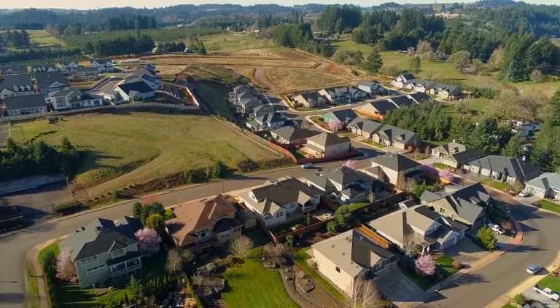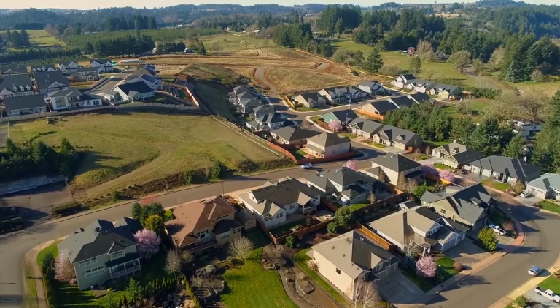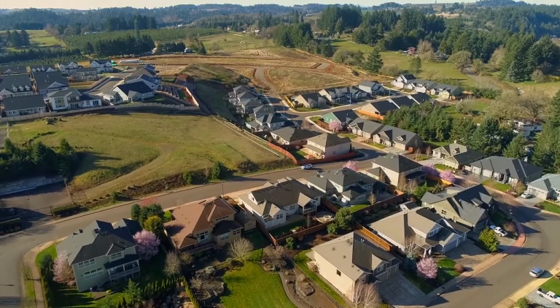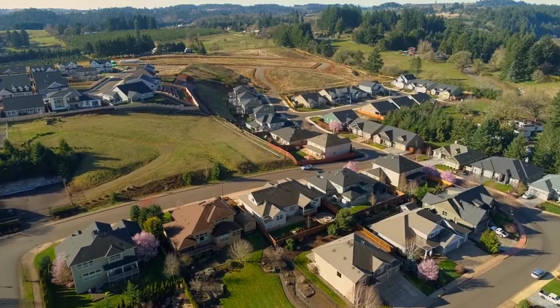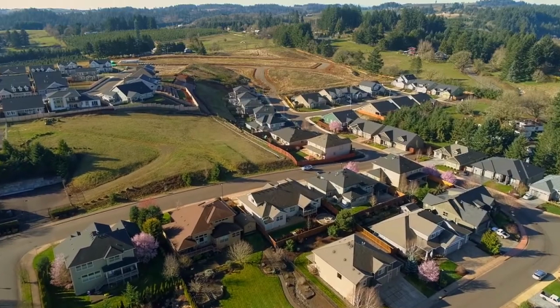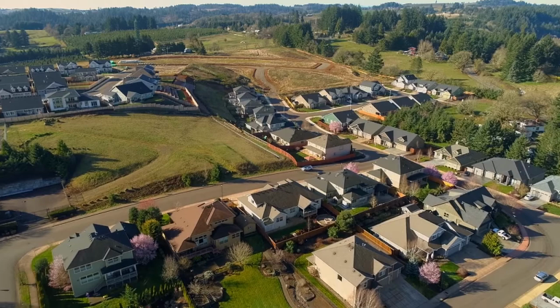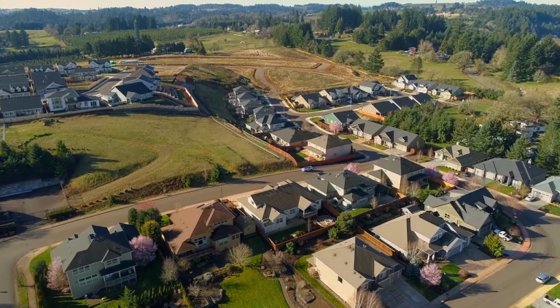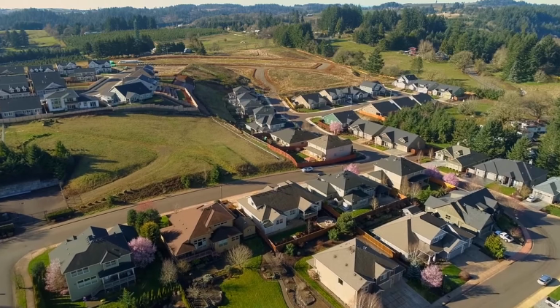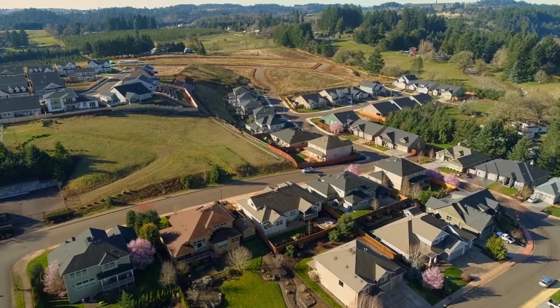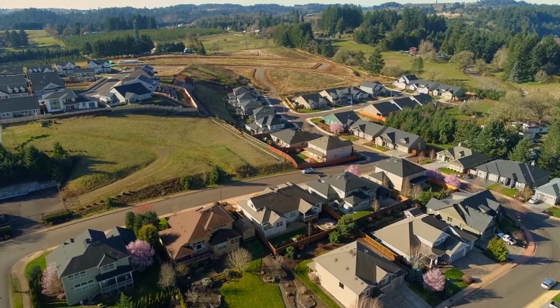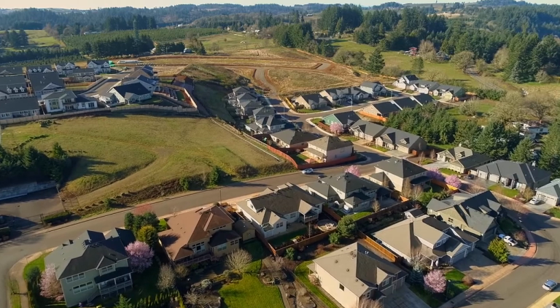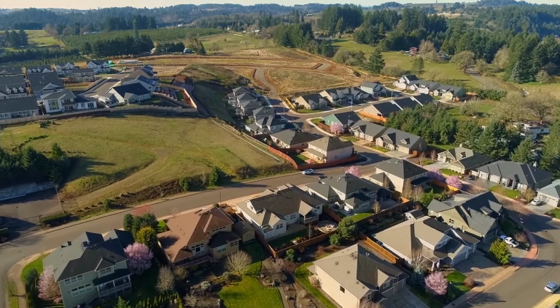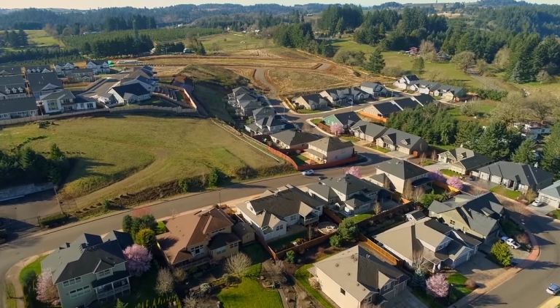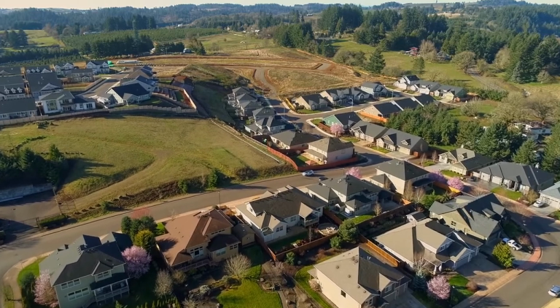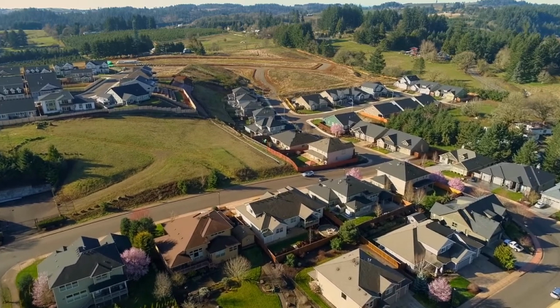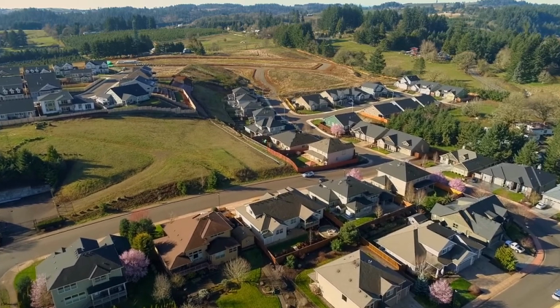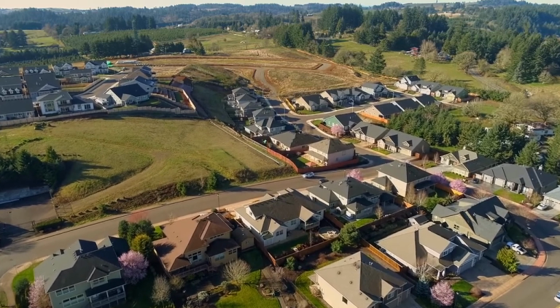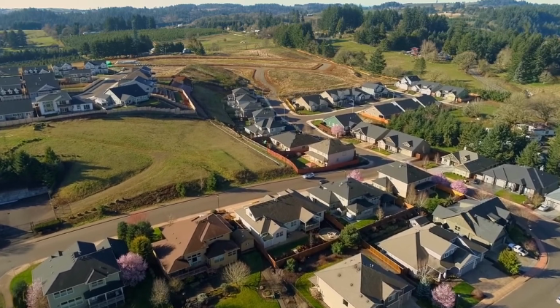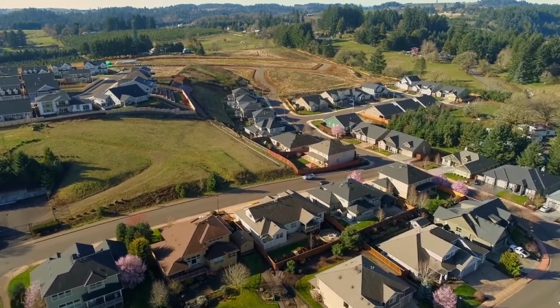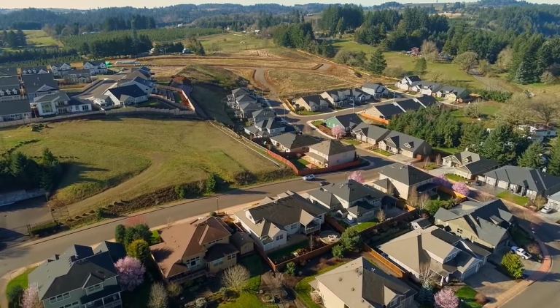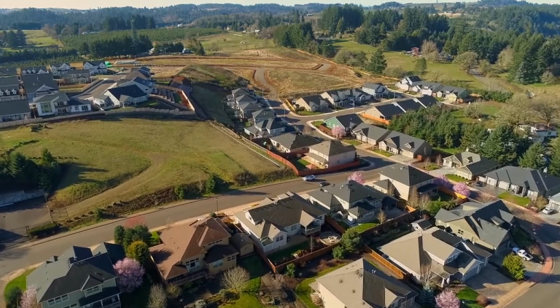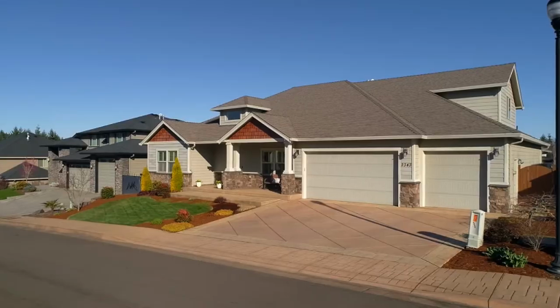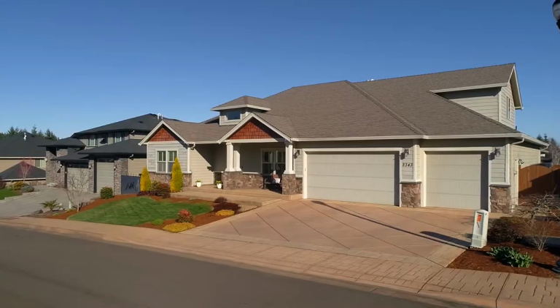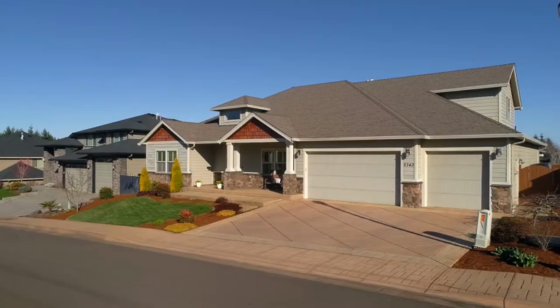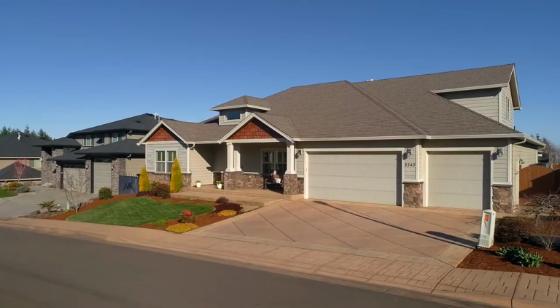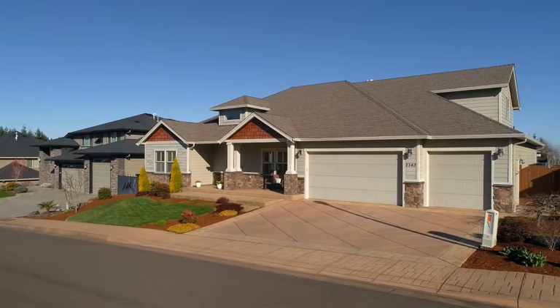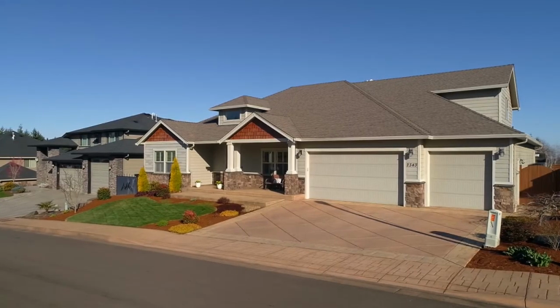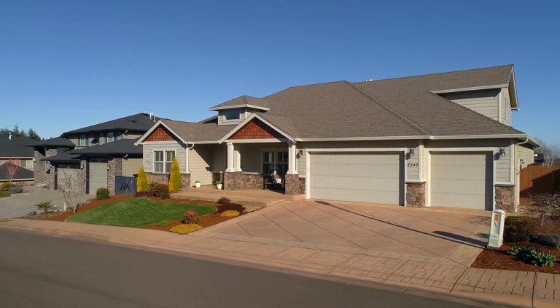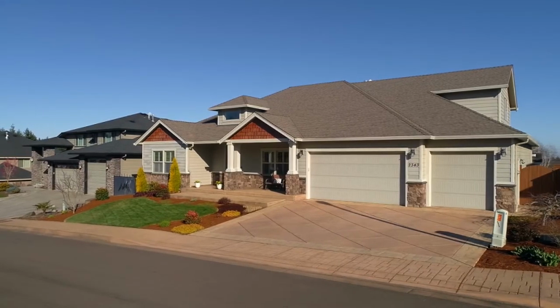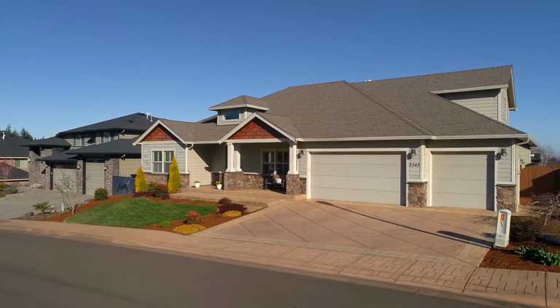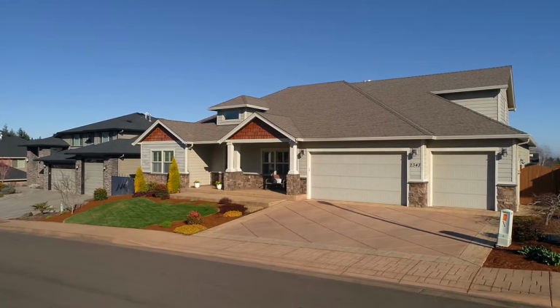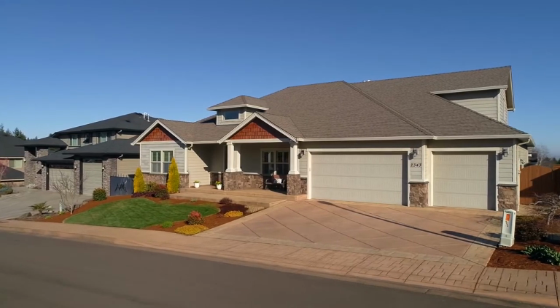Conveniently located, it's close to parks, great schools, golf courses, and with easy access to I-5.